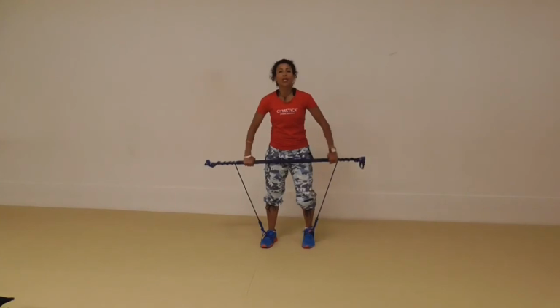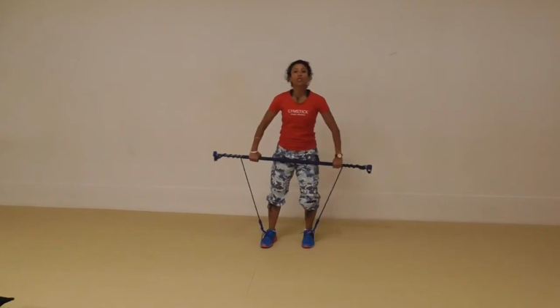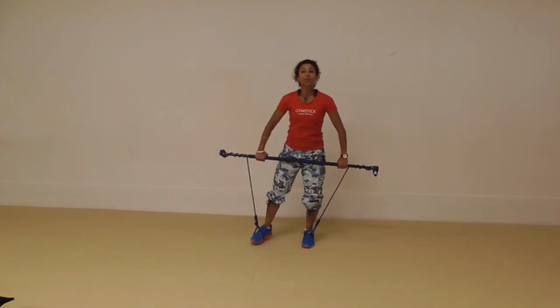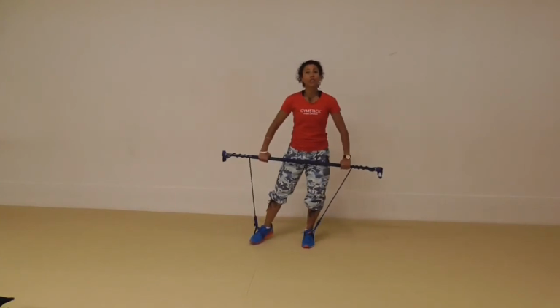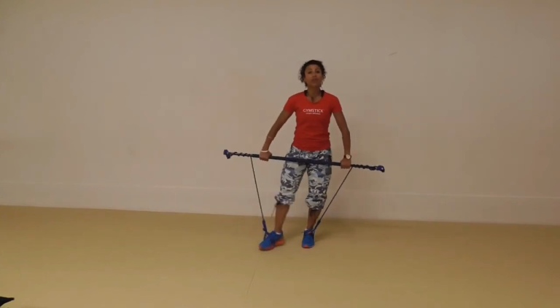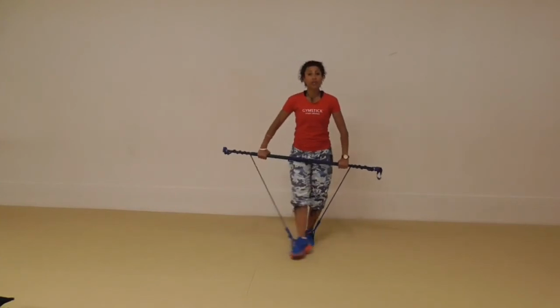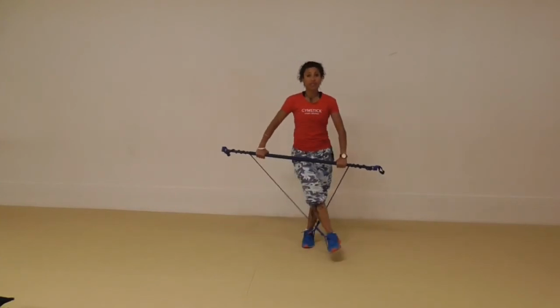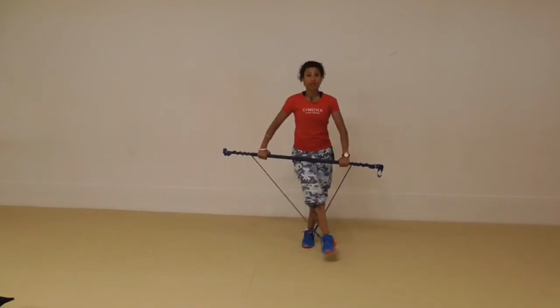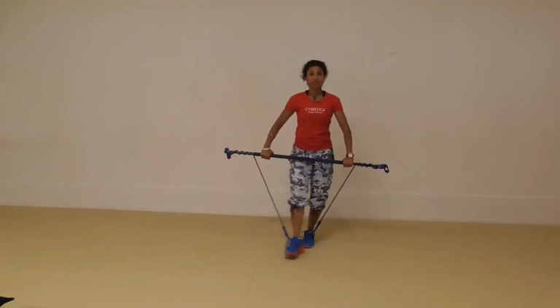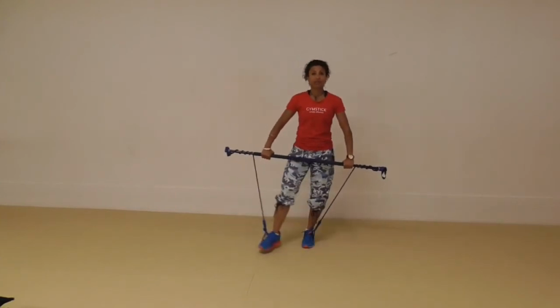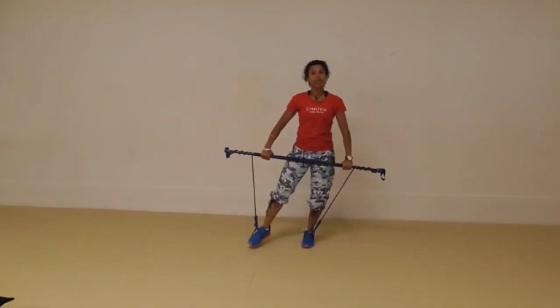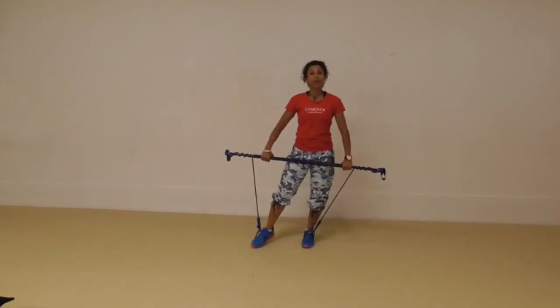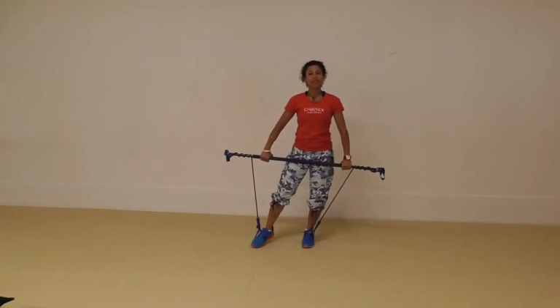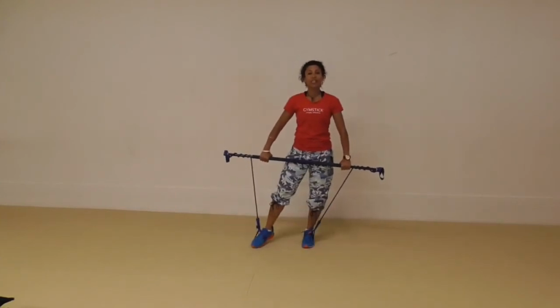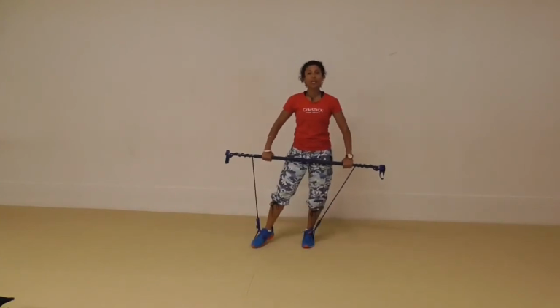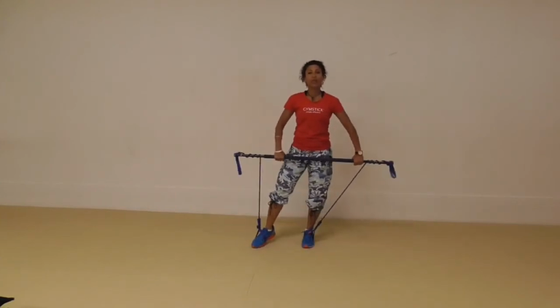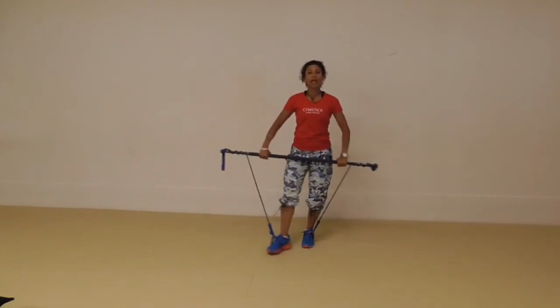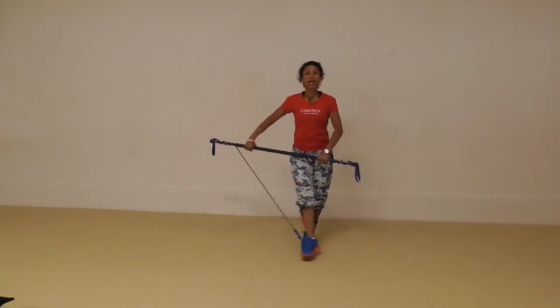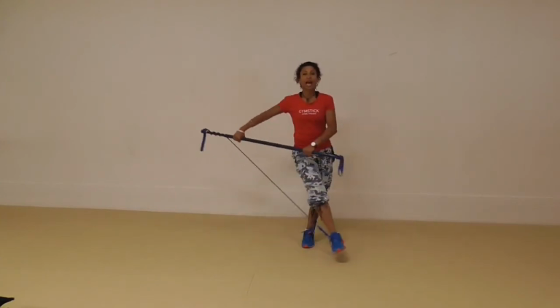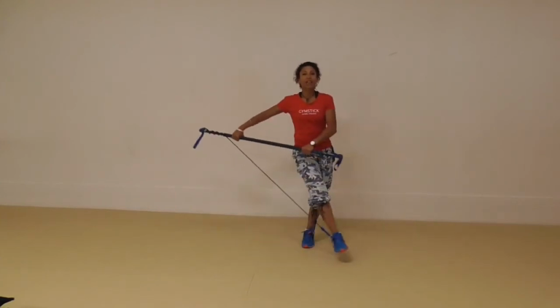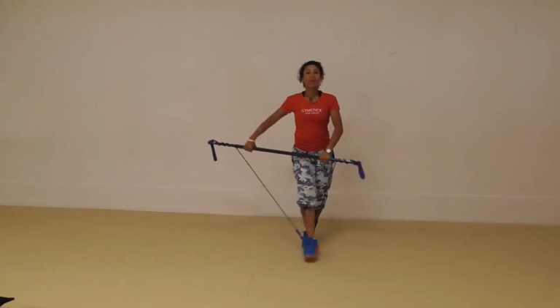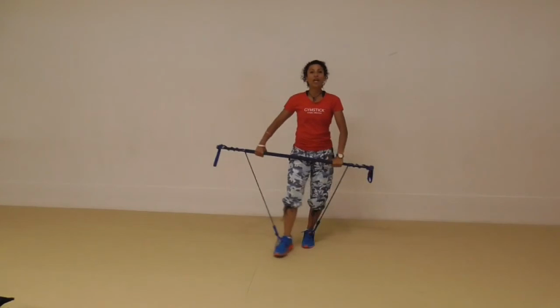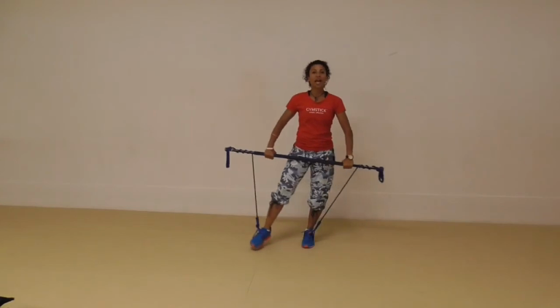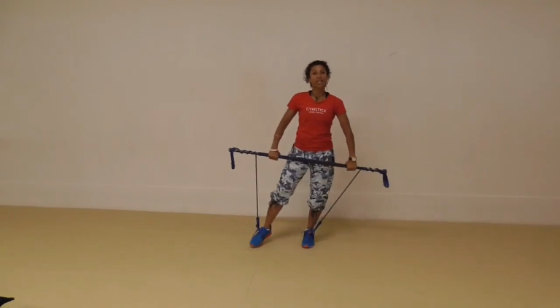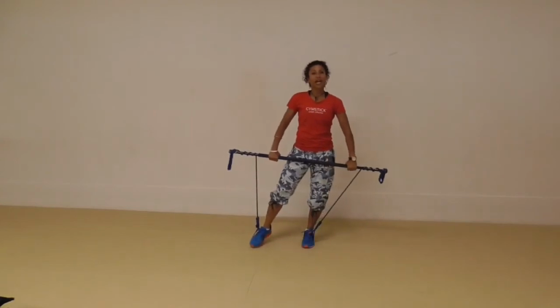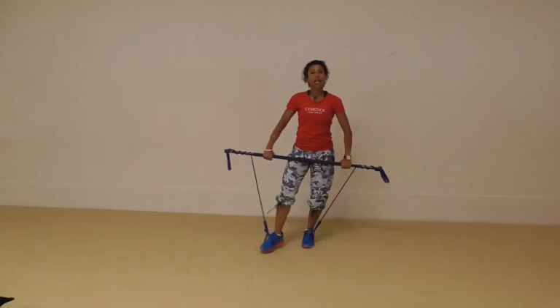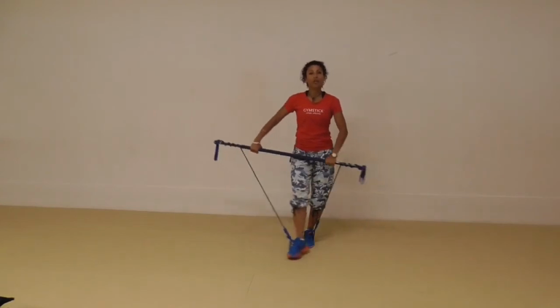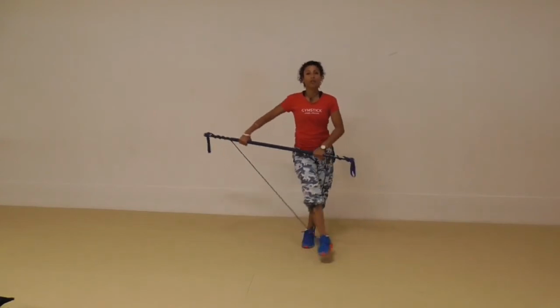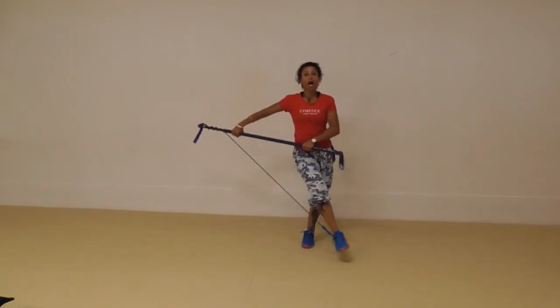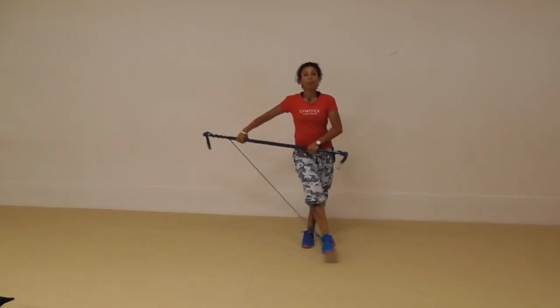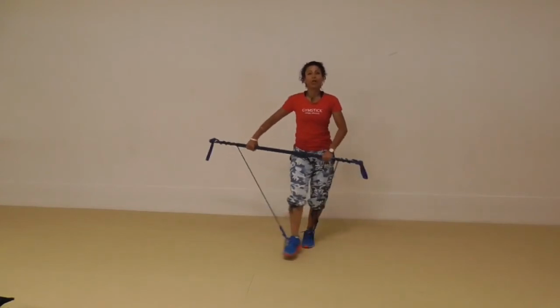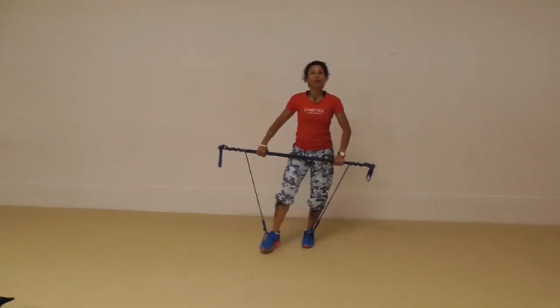Do this for 30 seconds, then have a 10 second break, and then we add a little bit of upper body work.